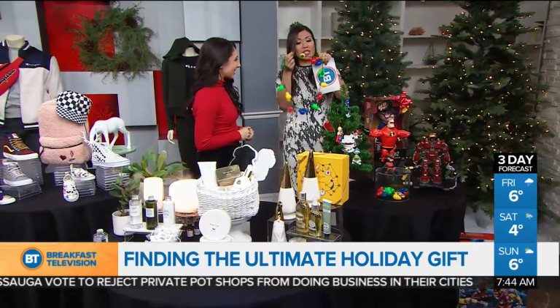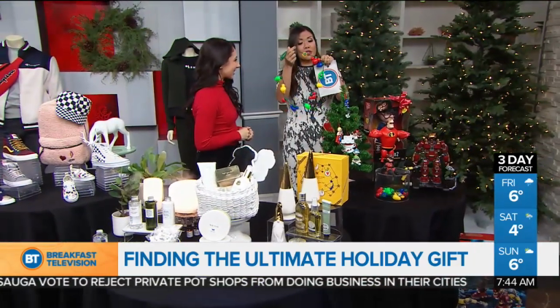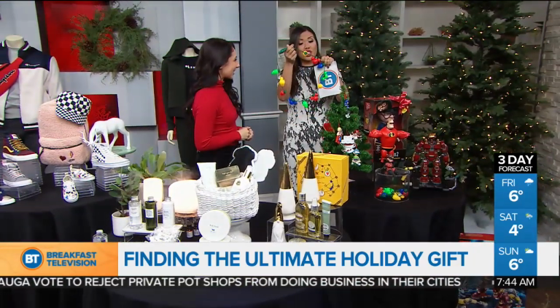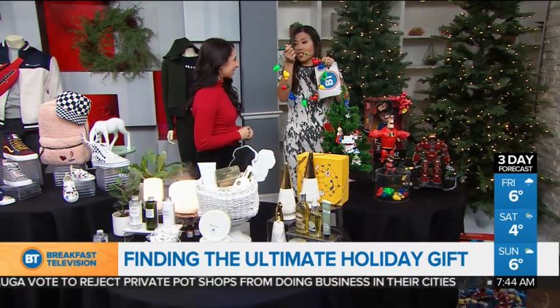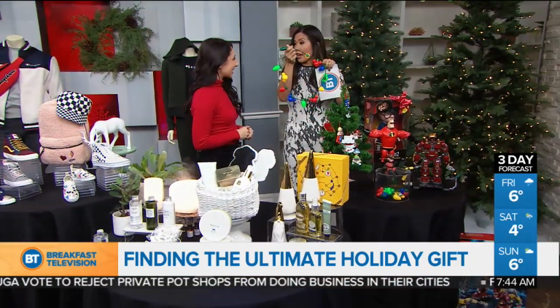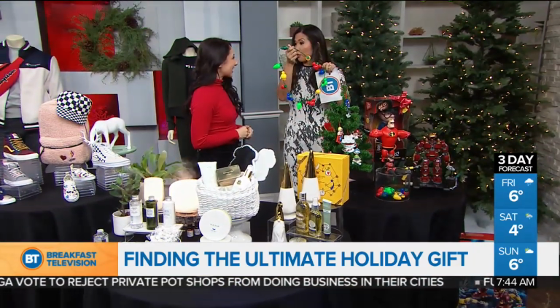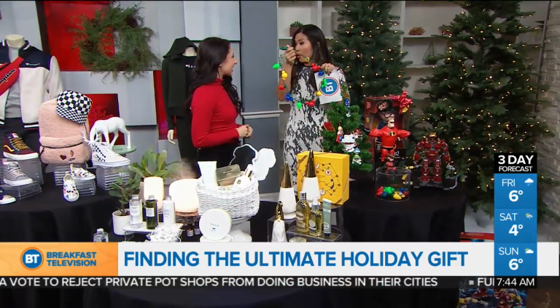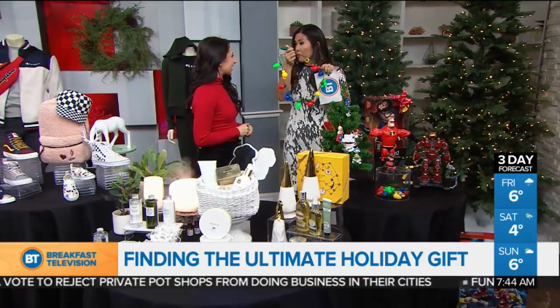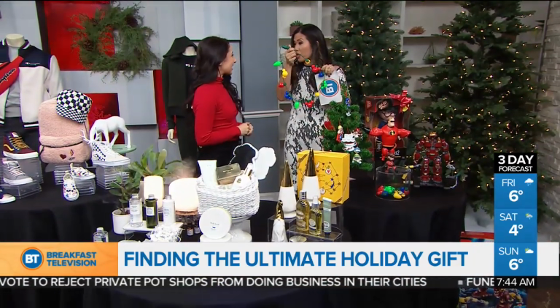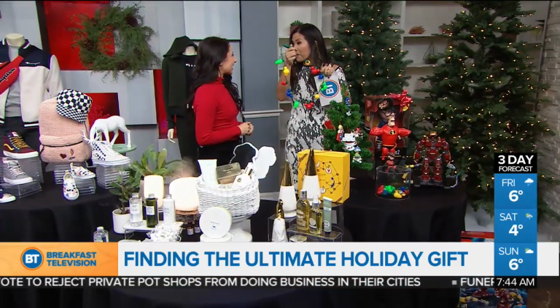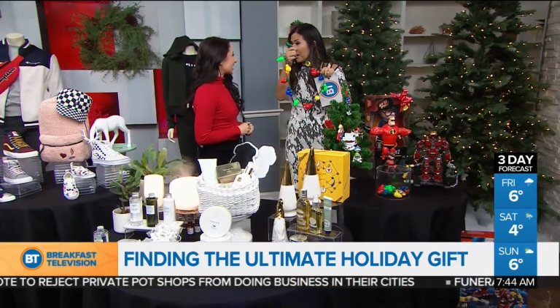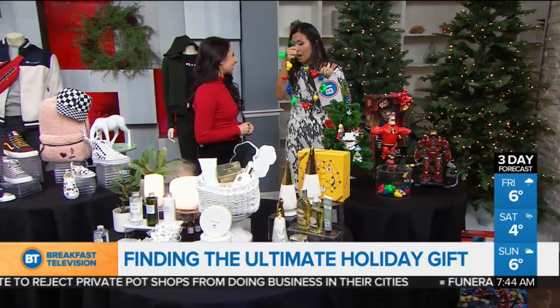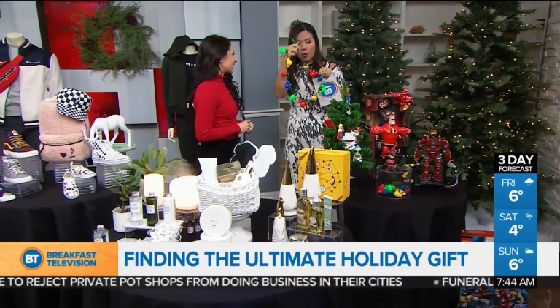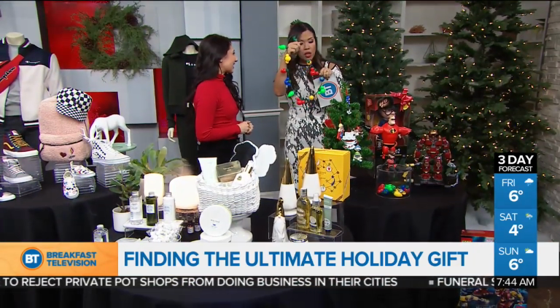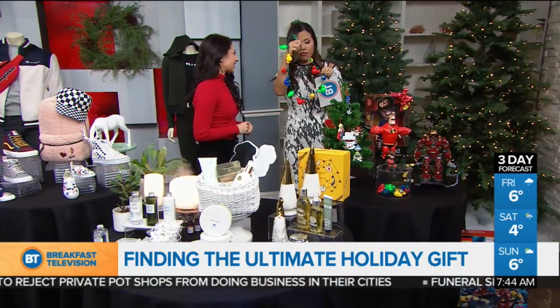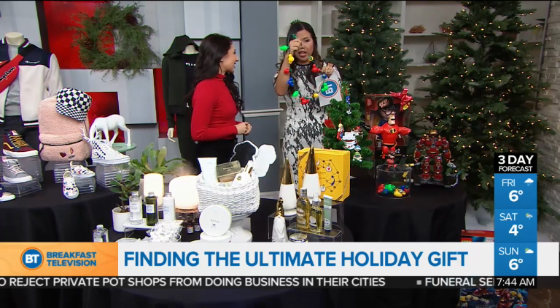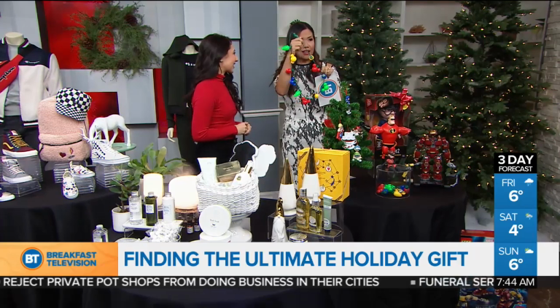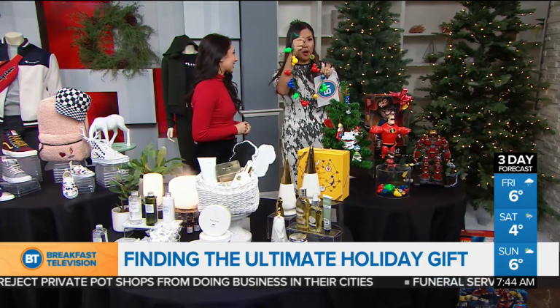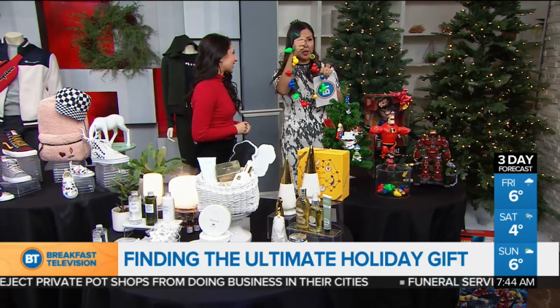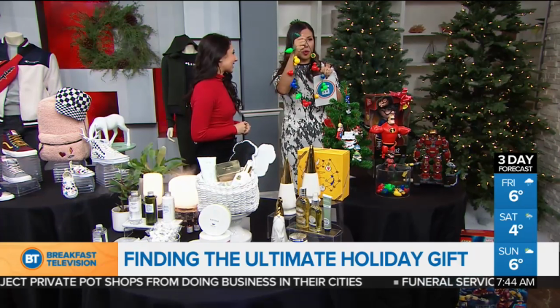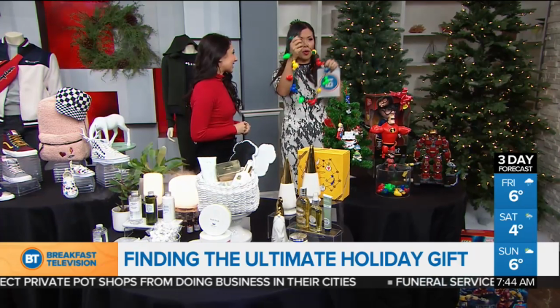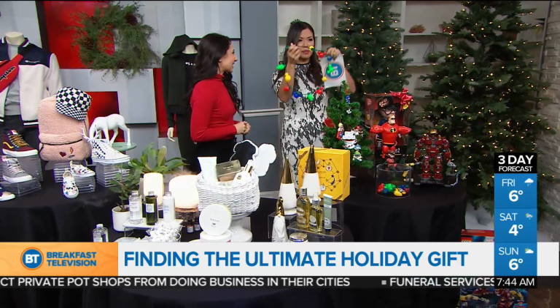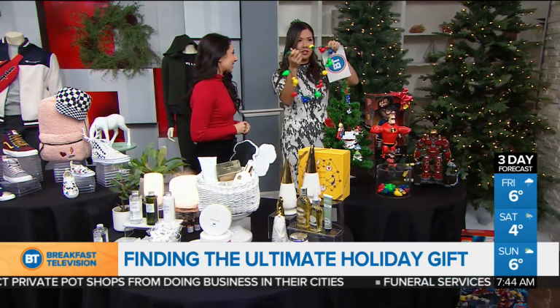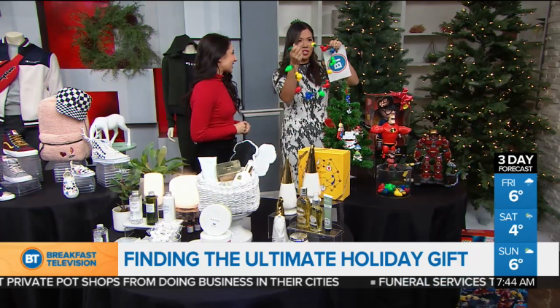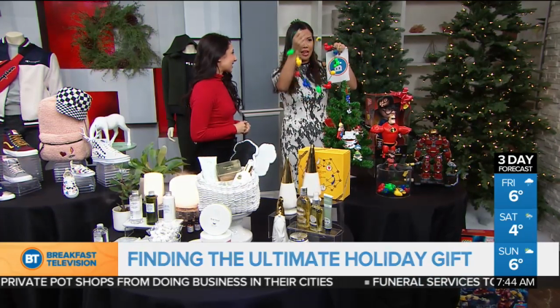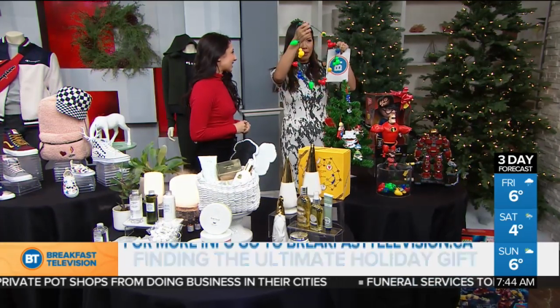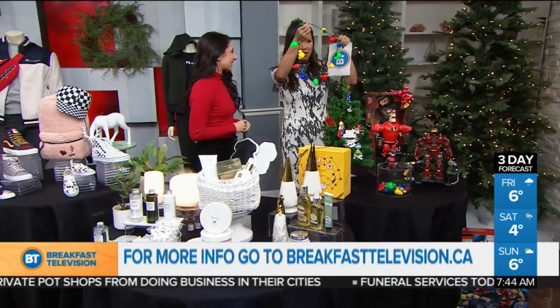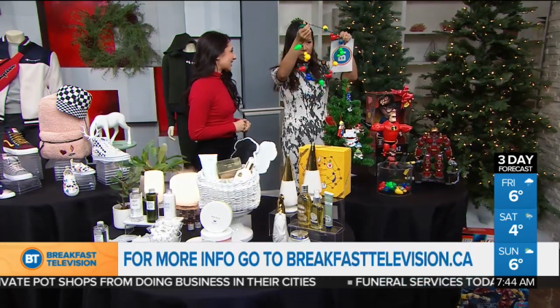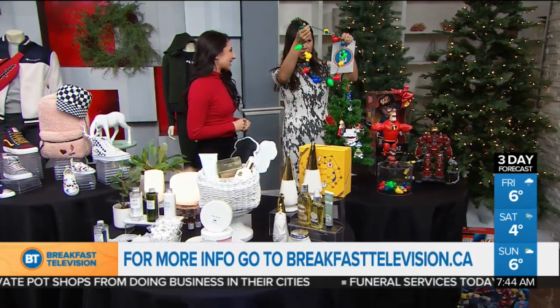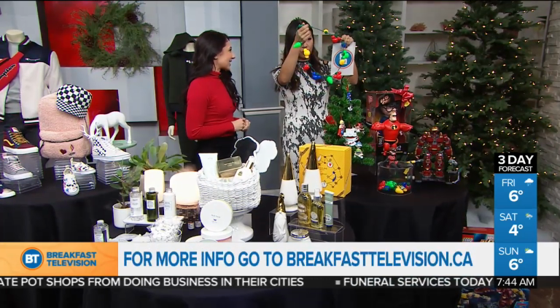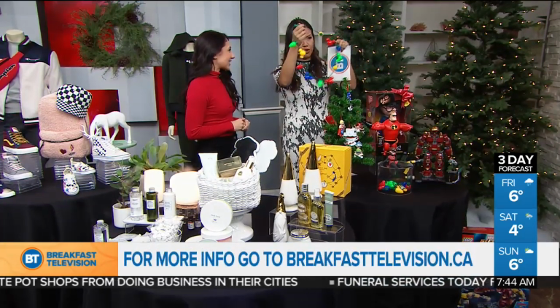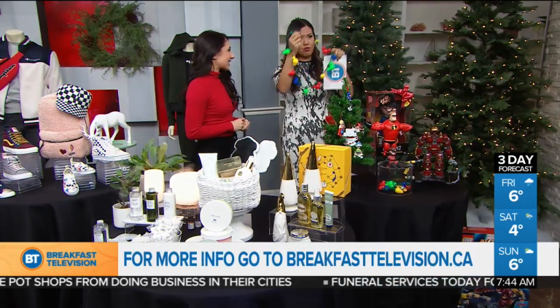Visit breakfasttelevision.ca for more information. Mina, lovely as always. We're going upstairs to Tammy — this one's for you.